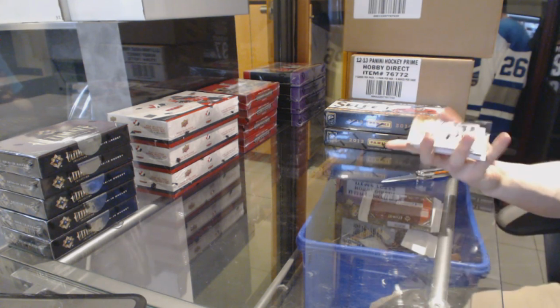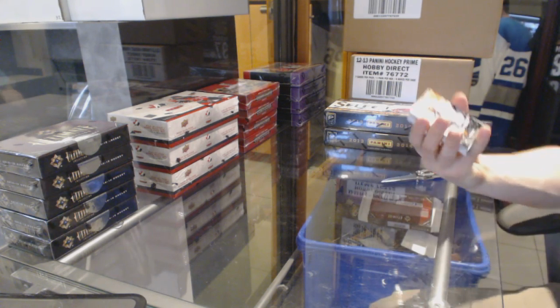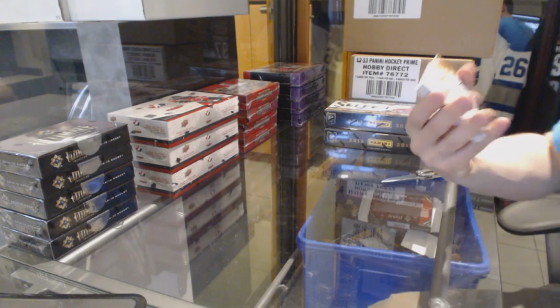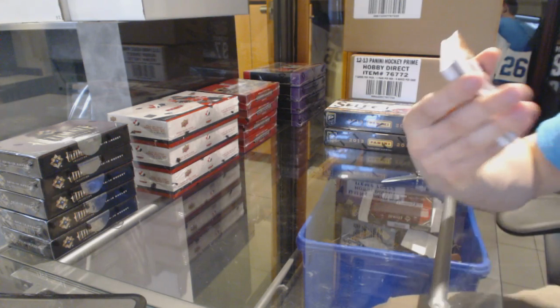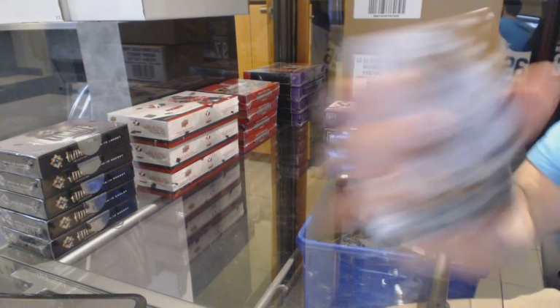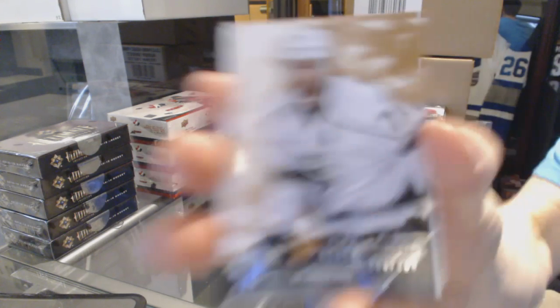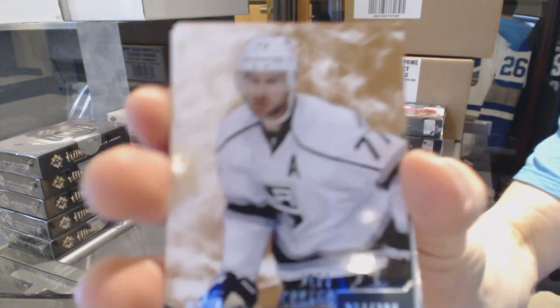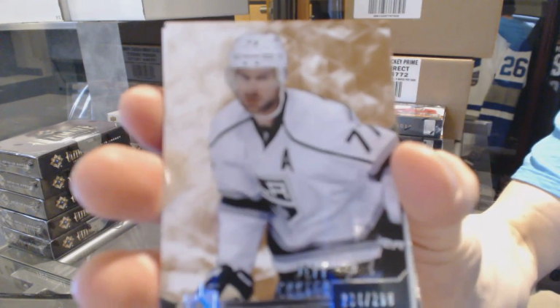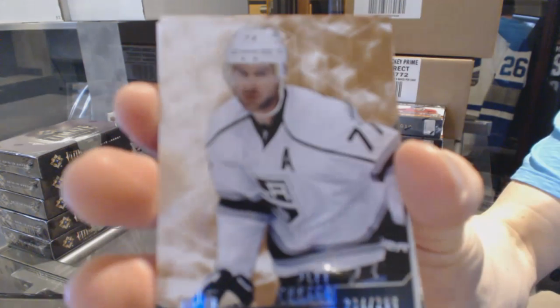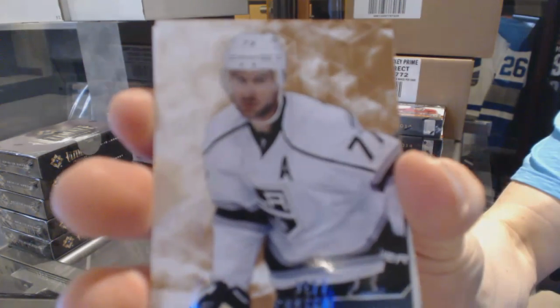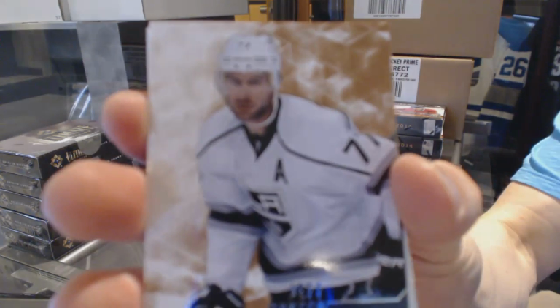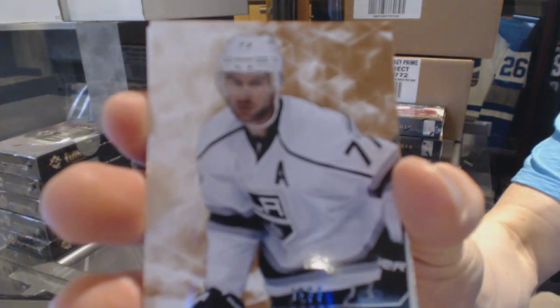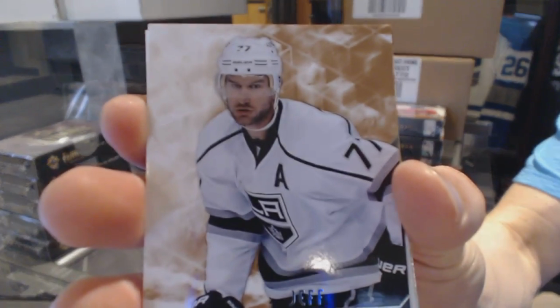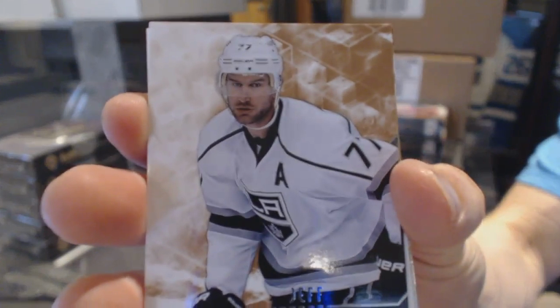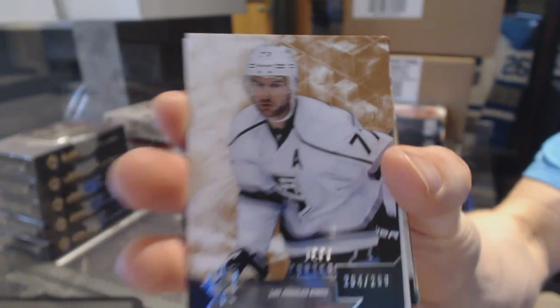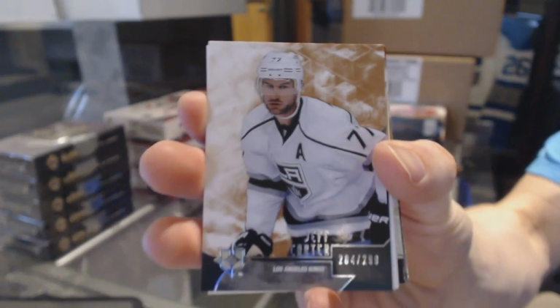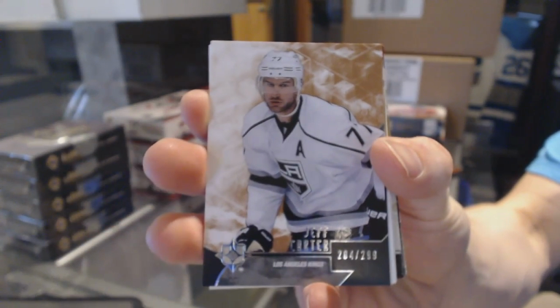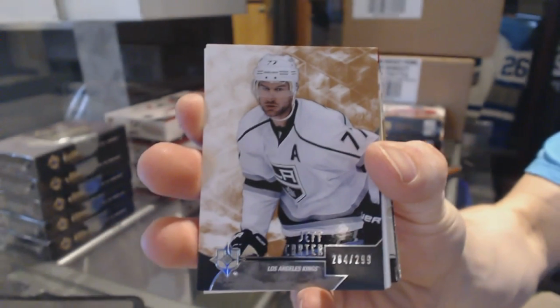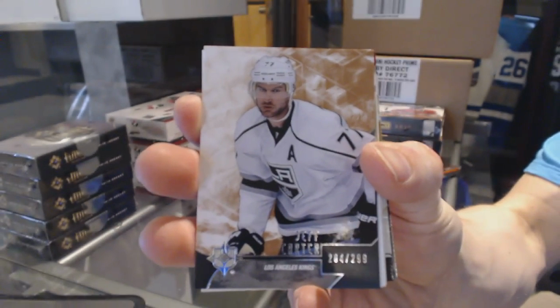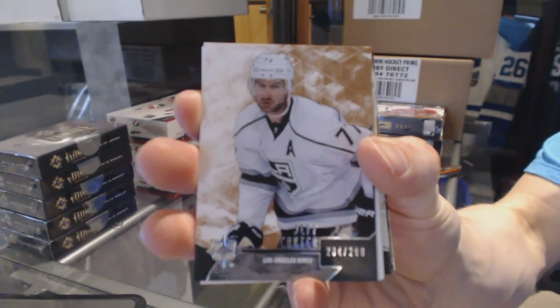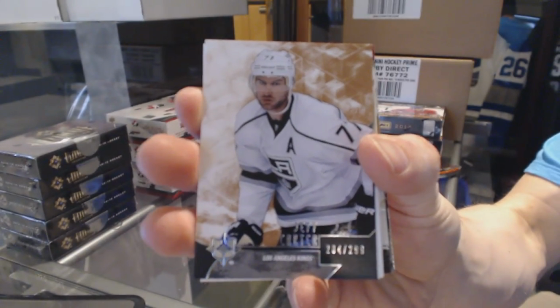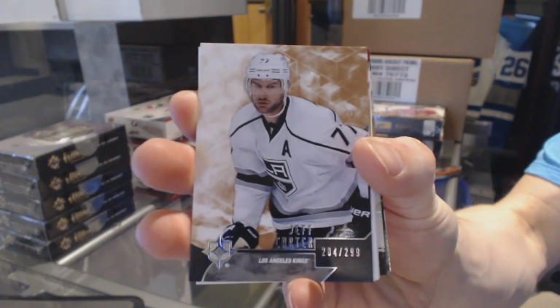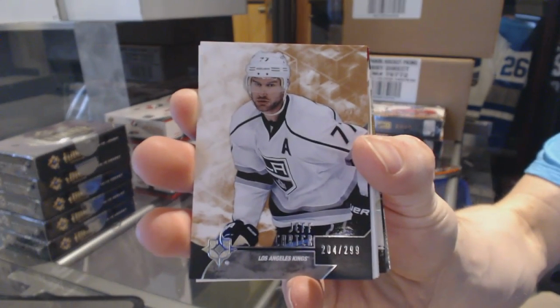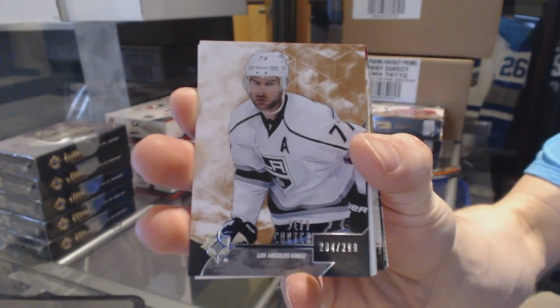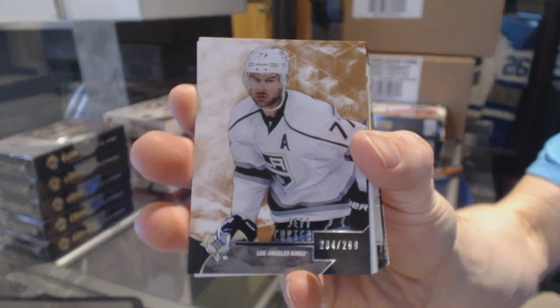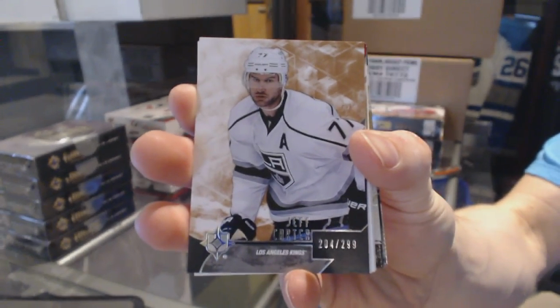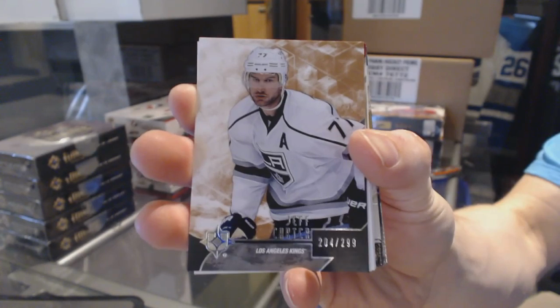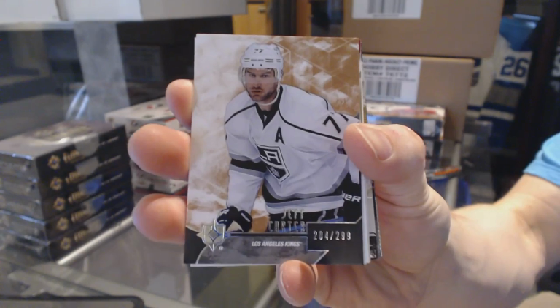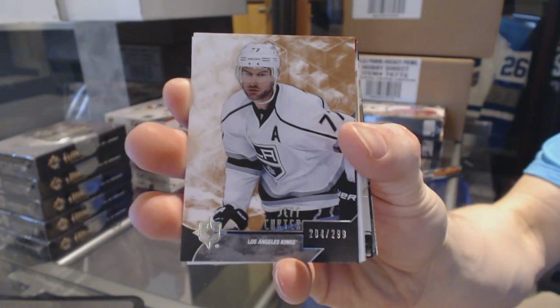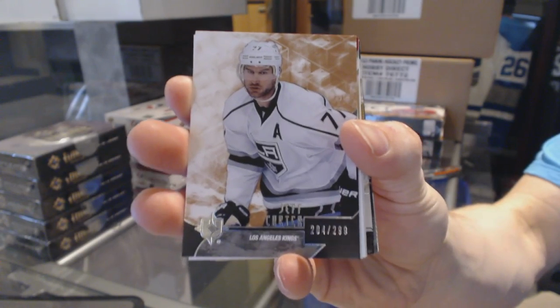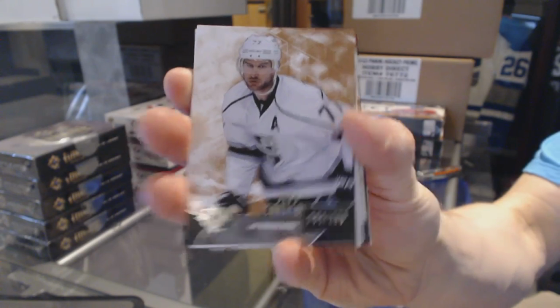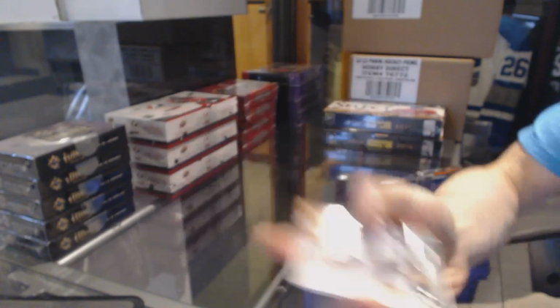Alright, base card number 299: Jeff Carter.